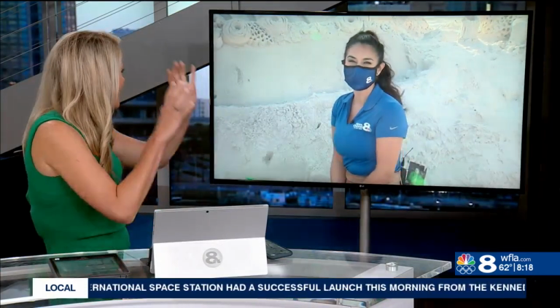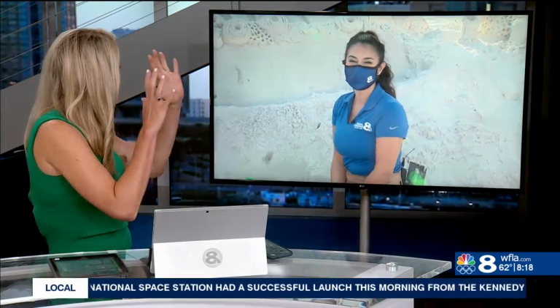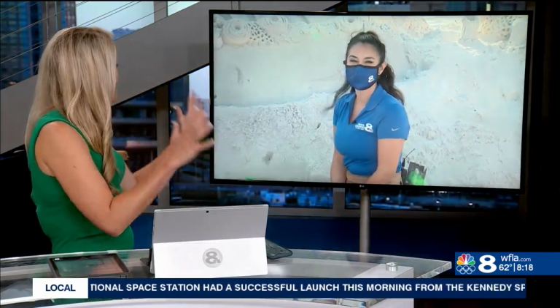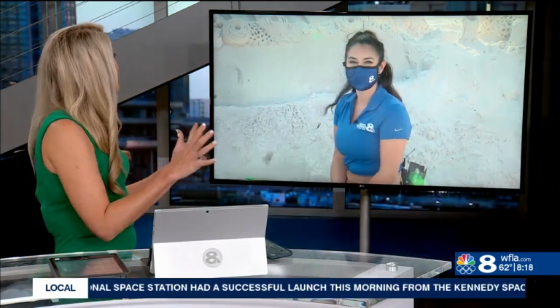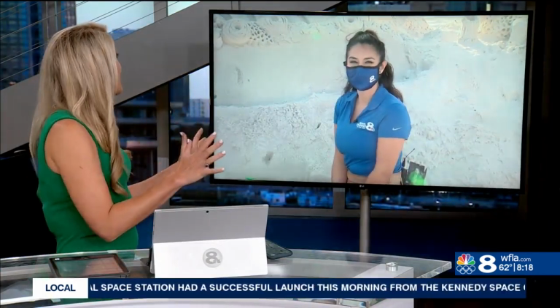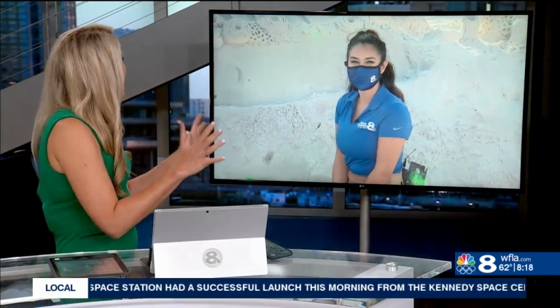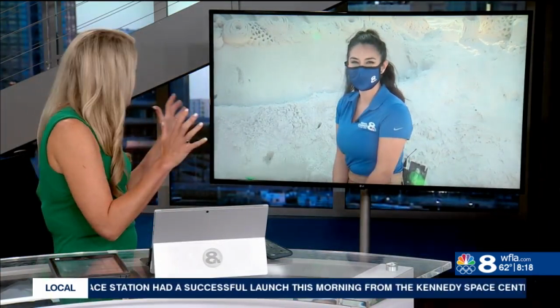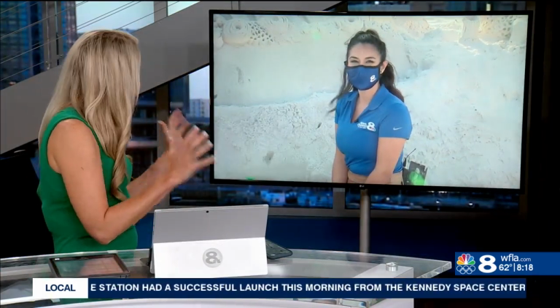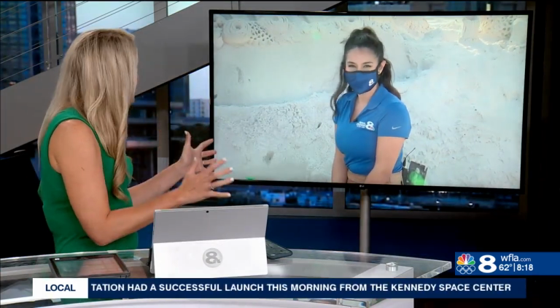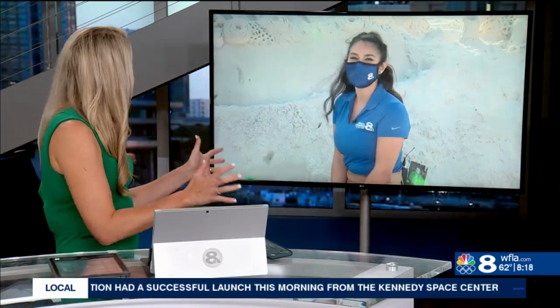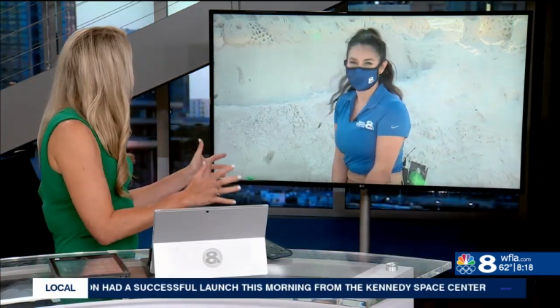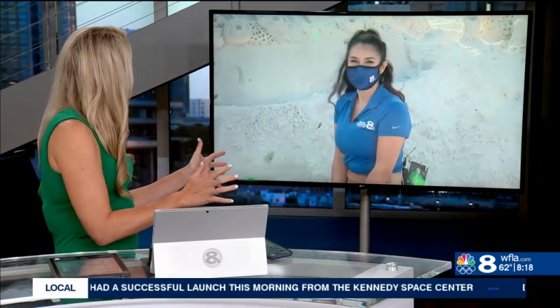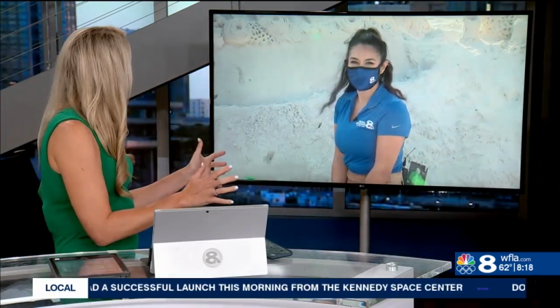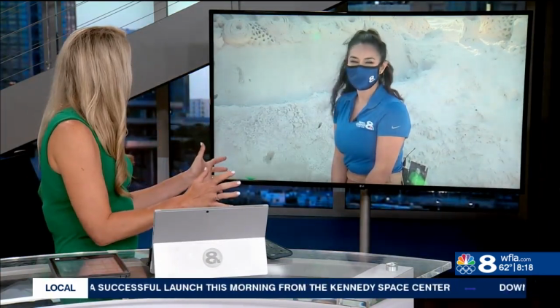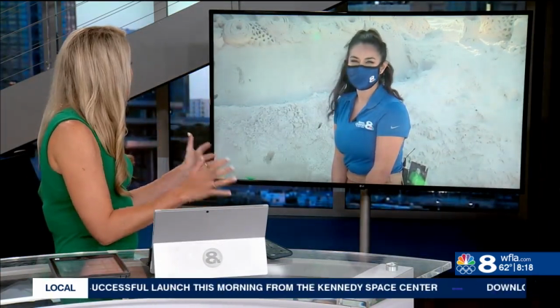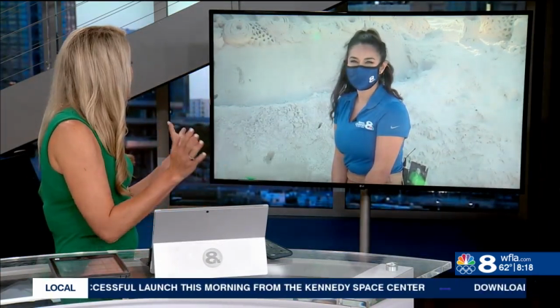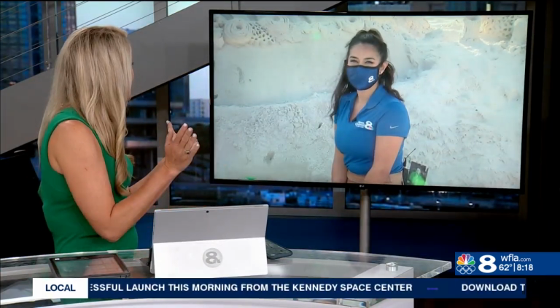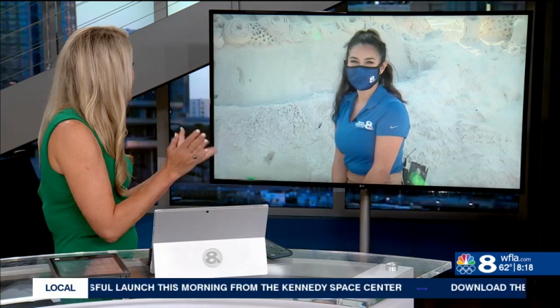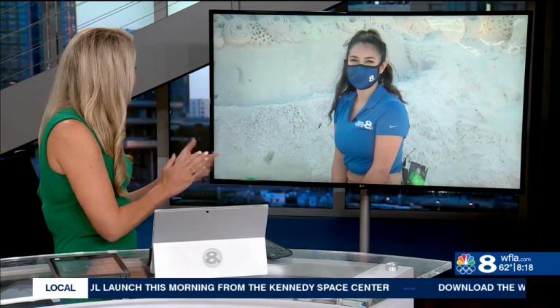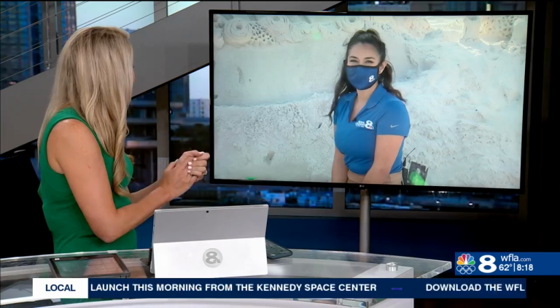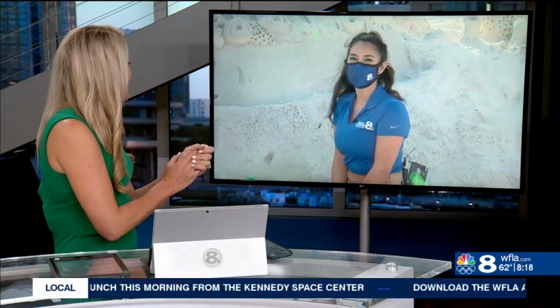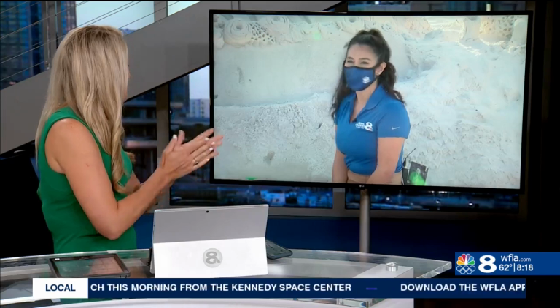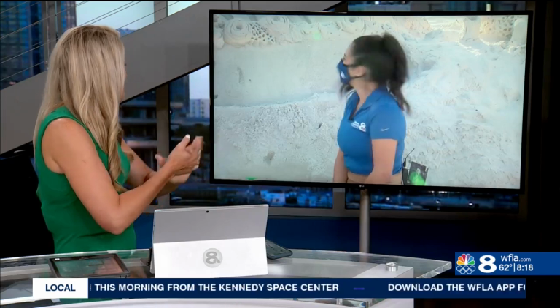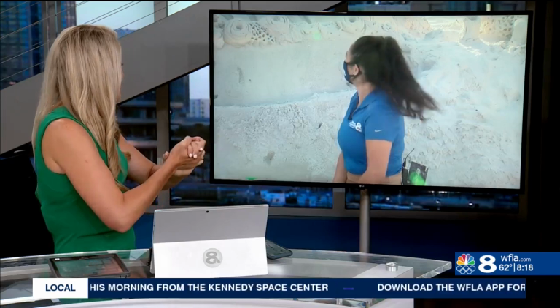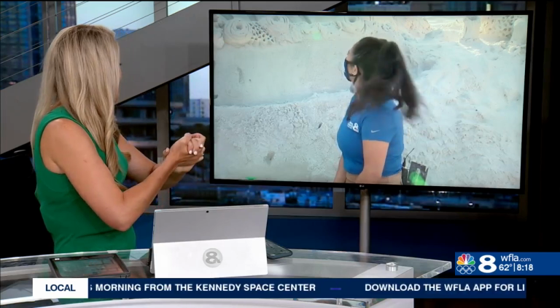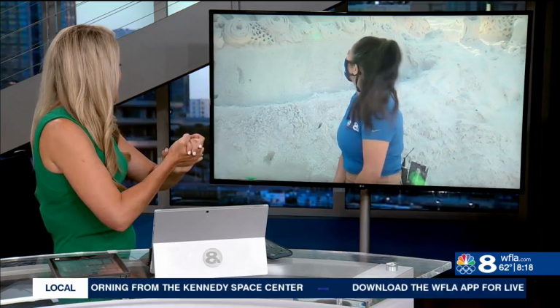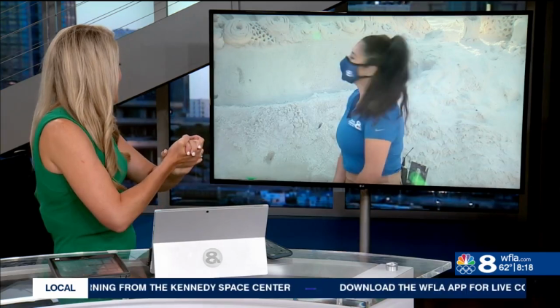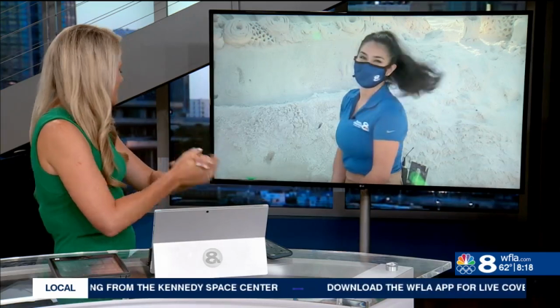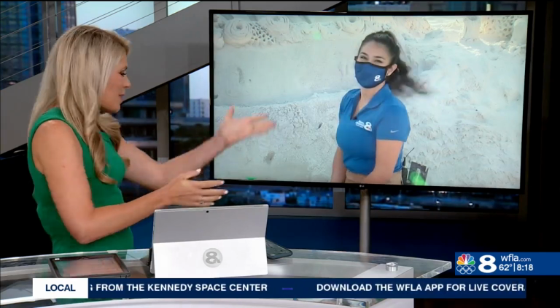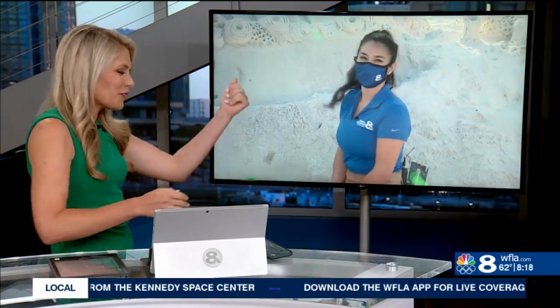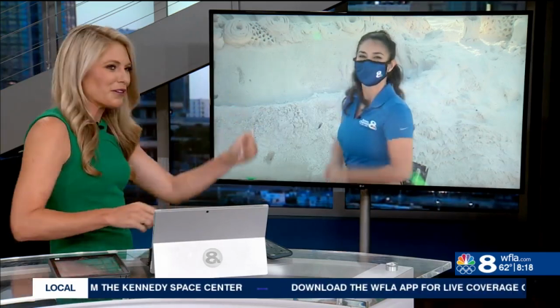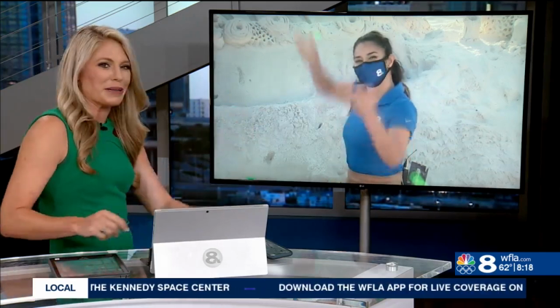I just can't believe how big that one is too. It is outstanding. Kudos to her for that. Absolutely incredible.